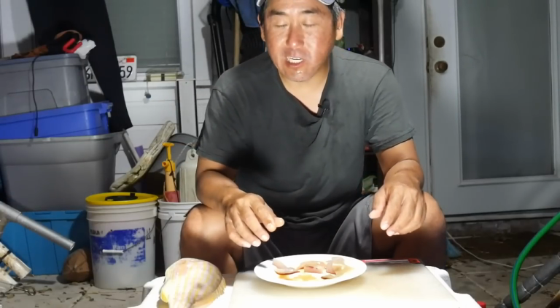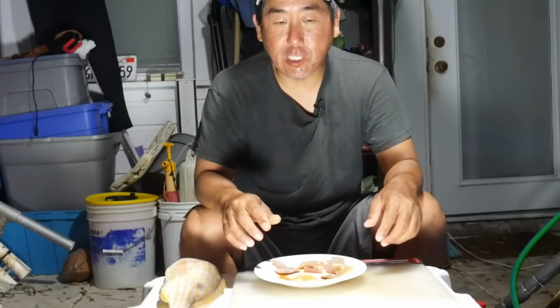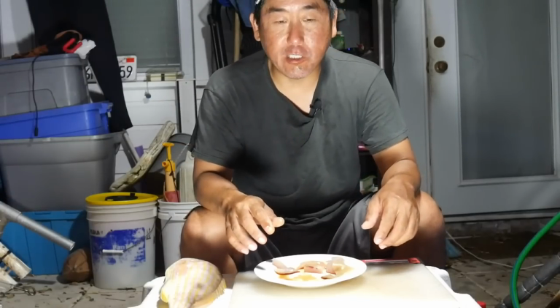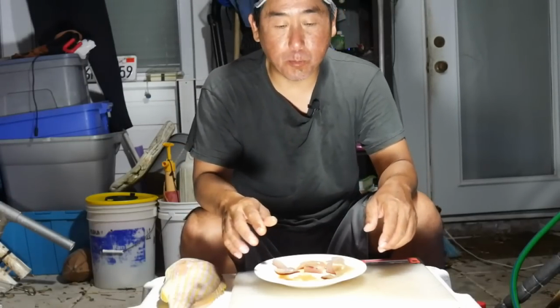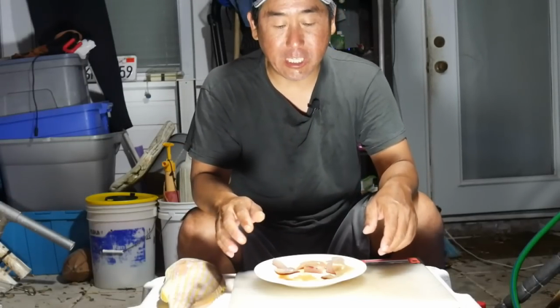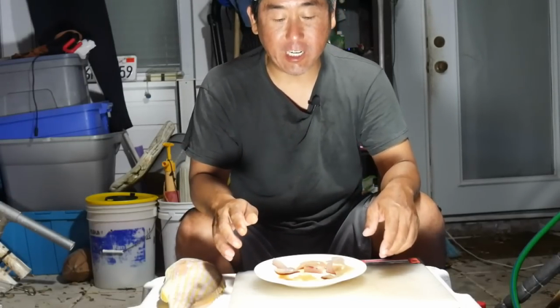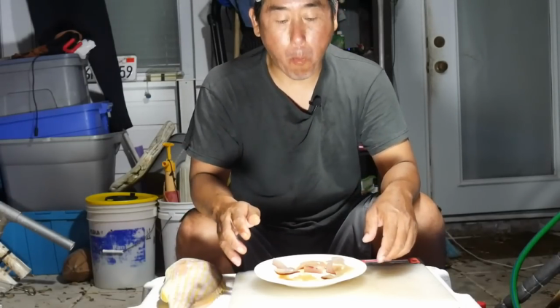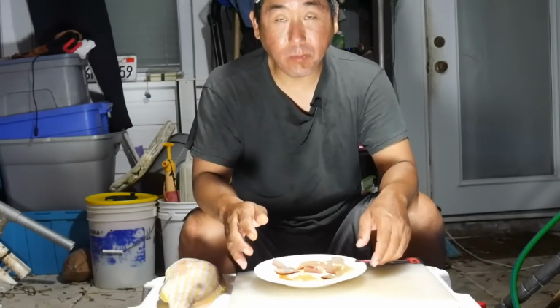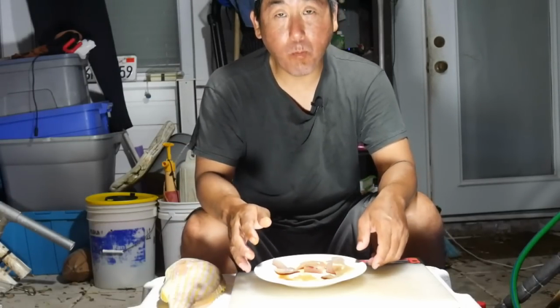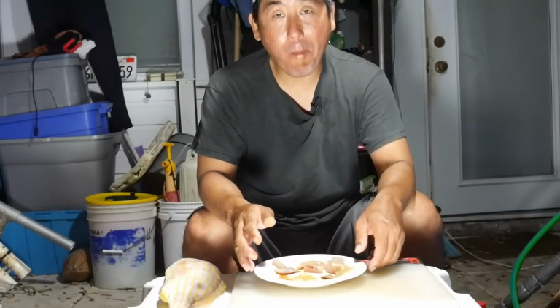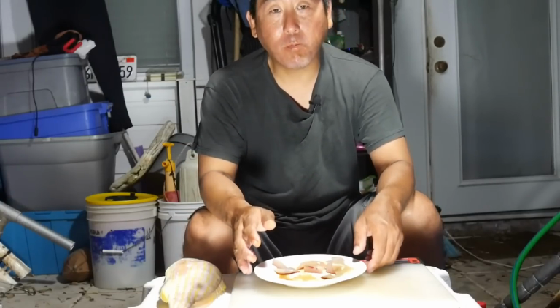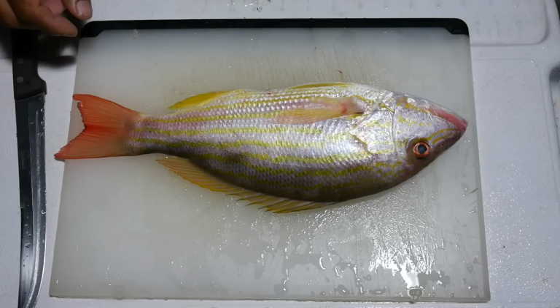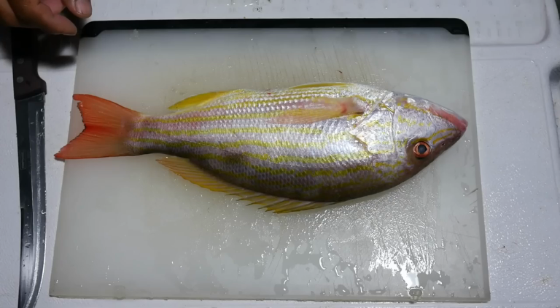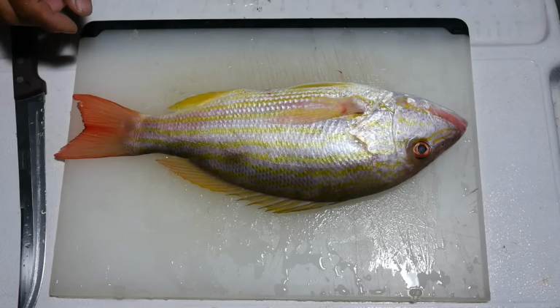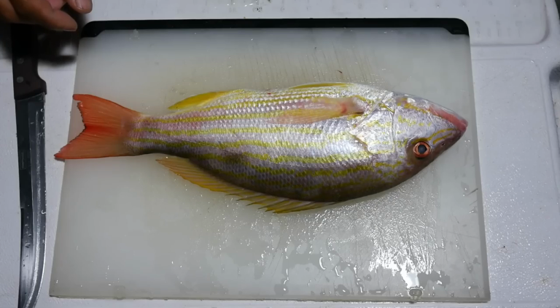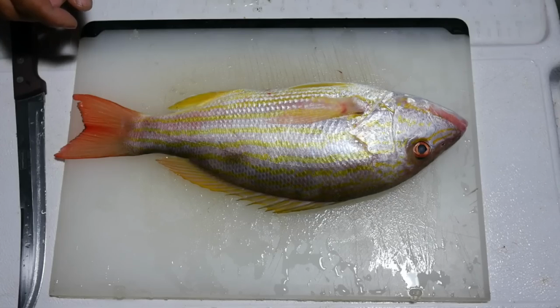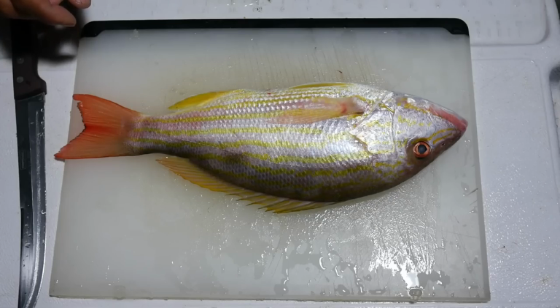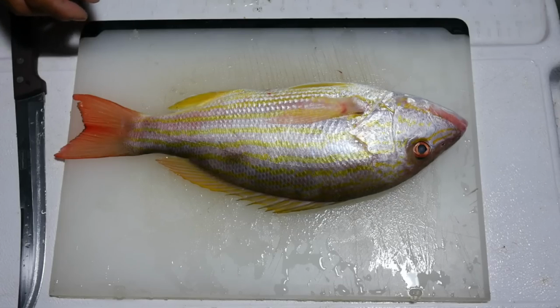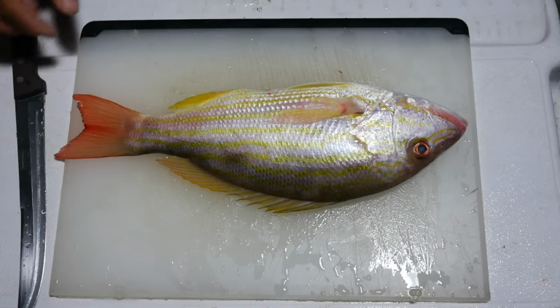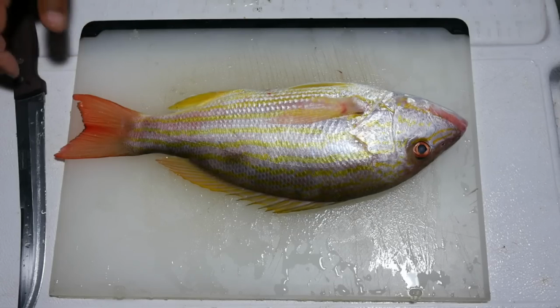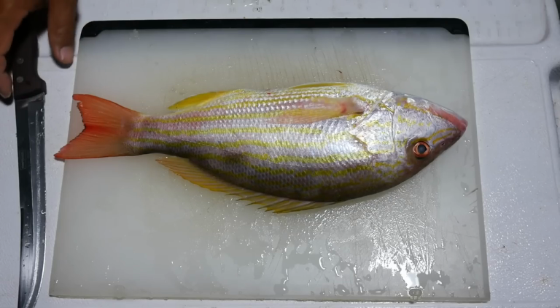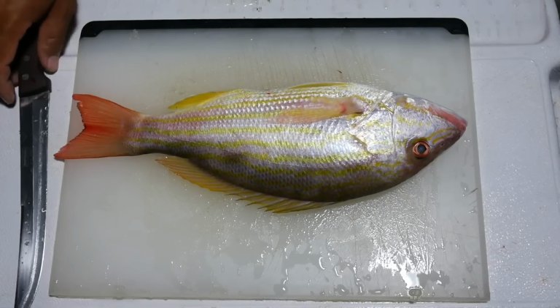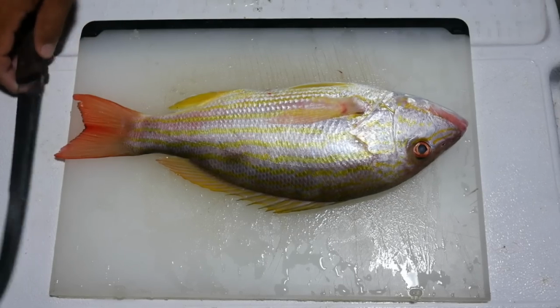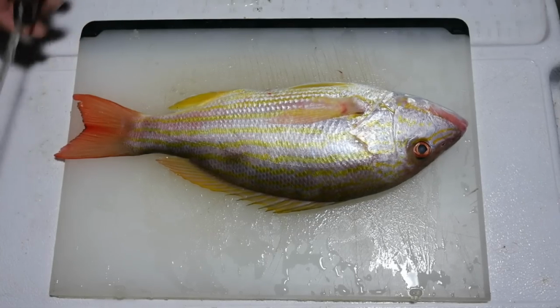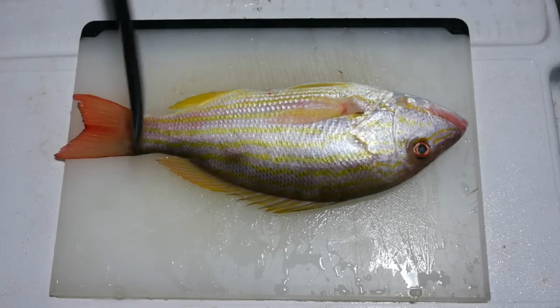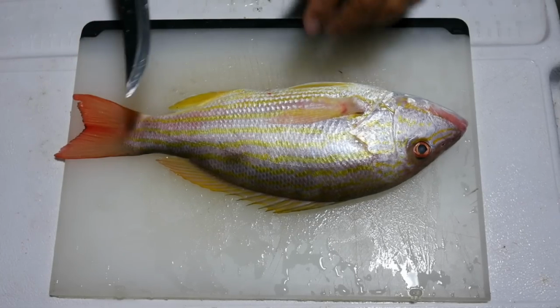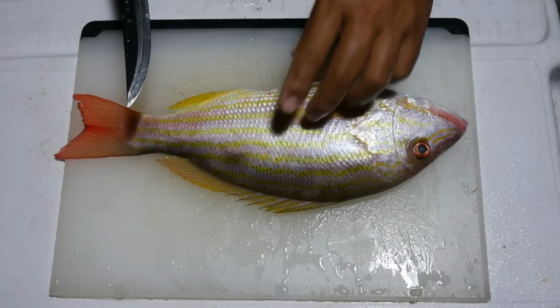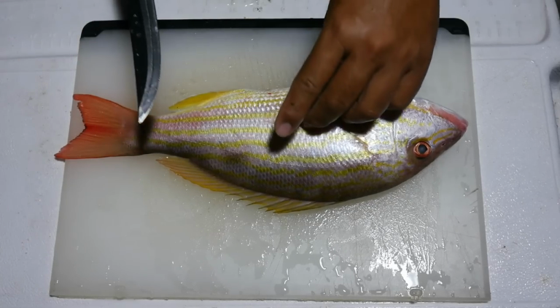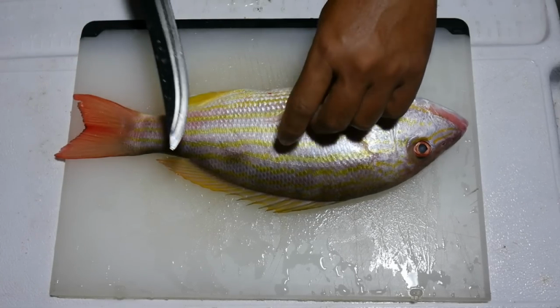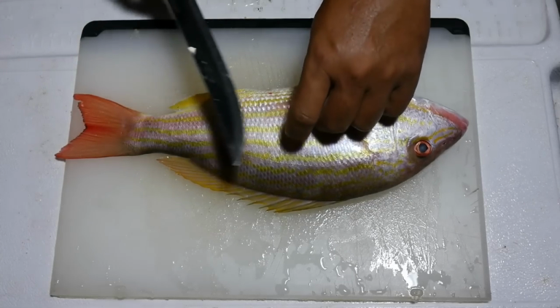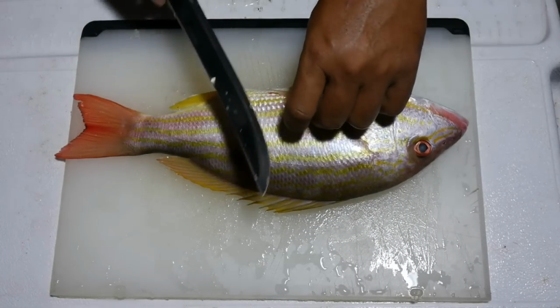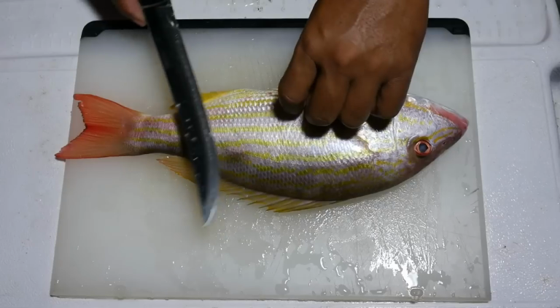Let's get to some cleaning. We're going to get some fillets off this guy, so let's cut them up.